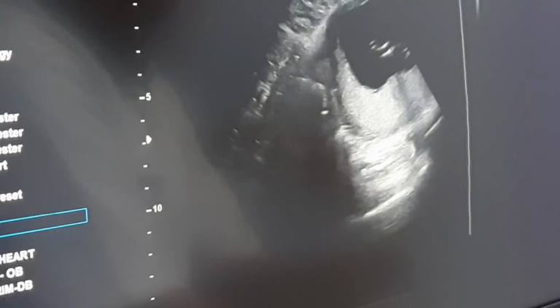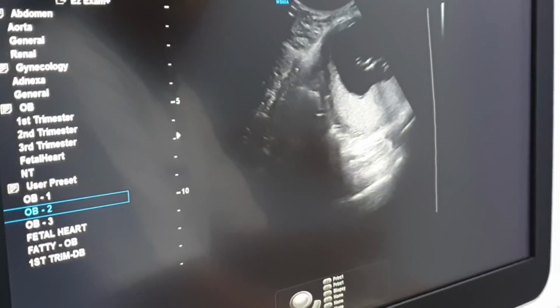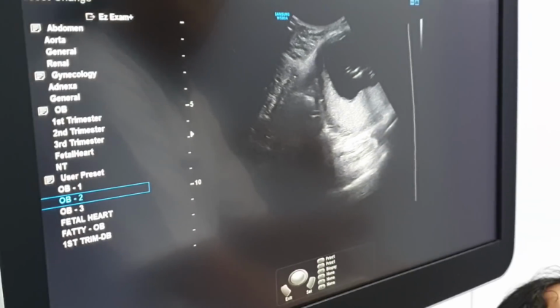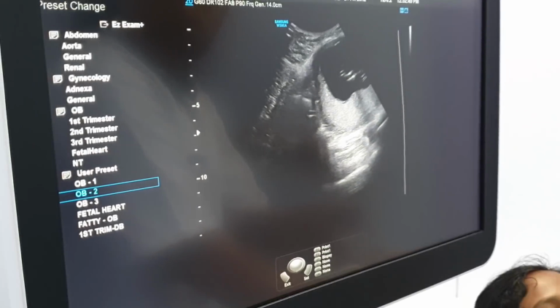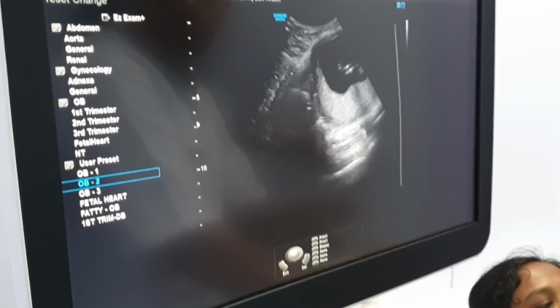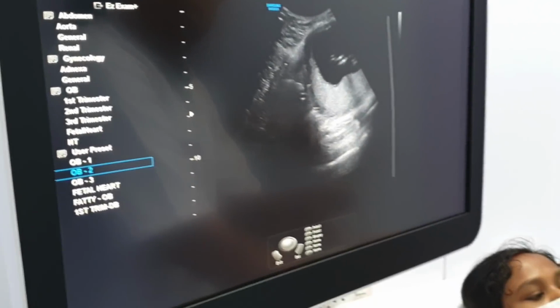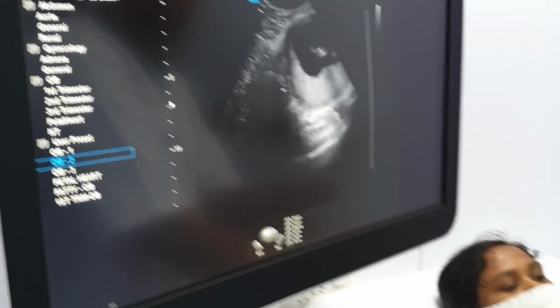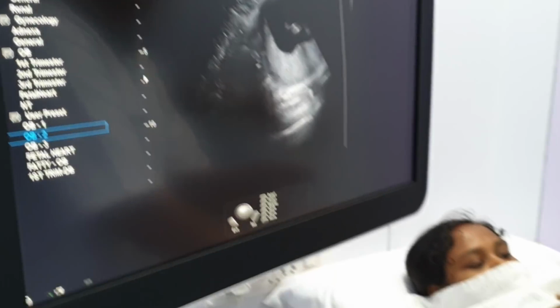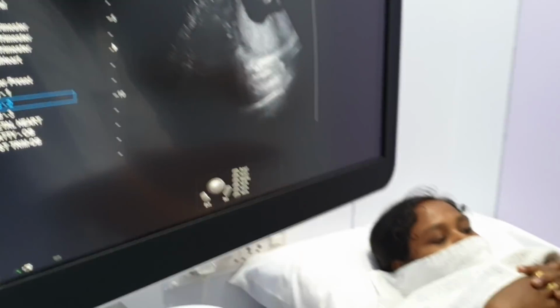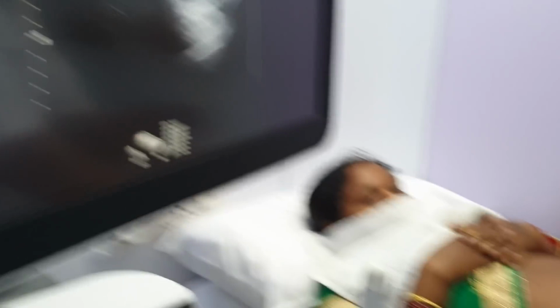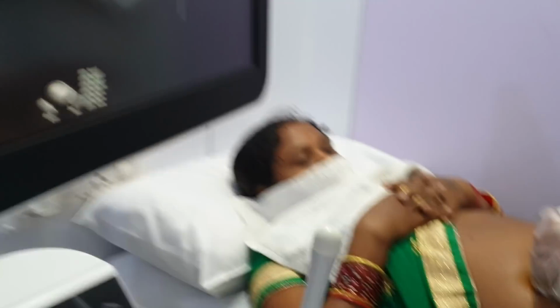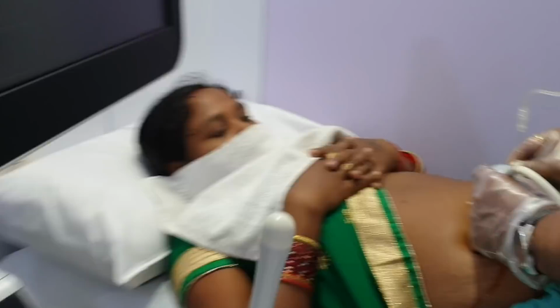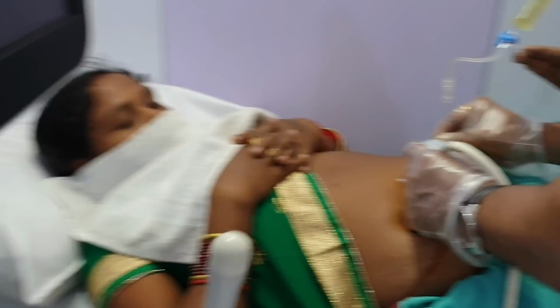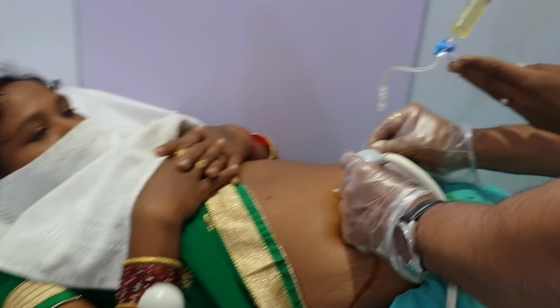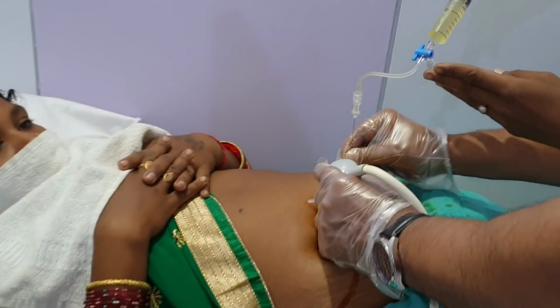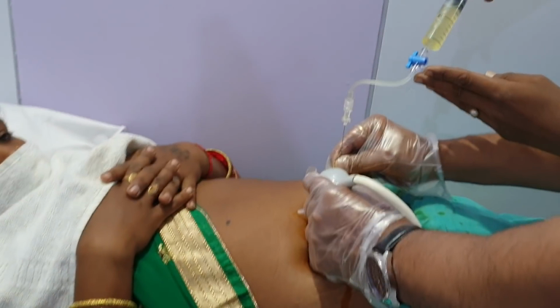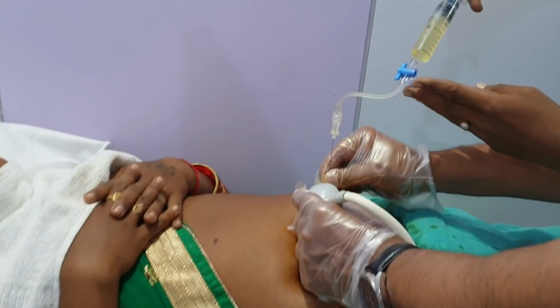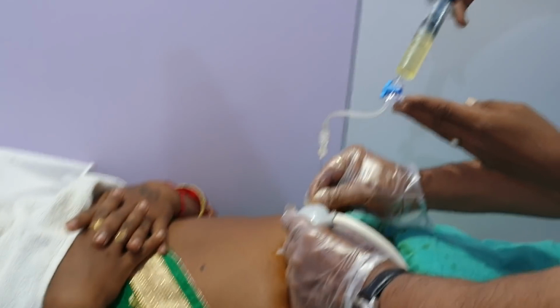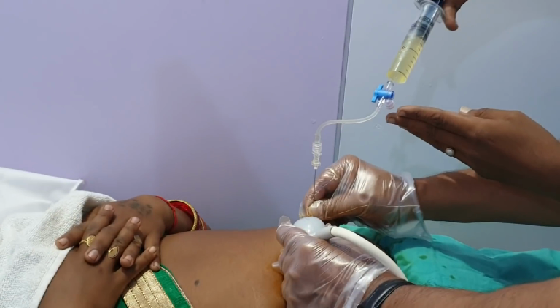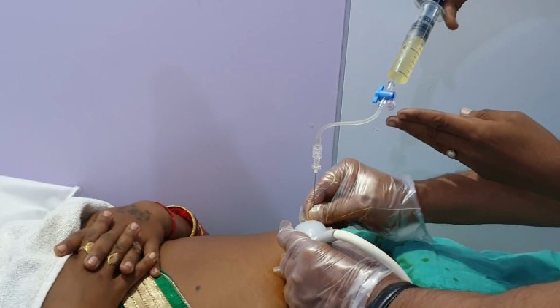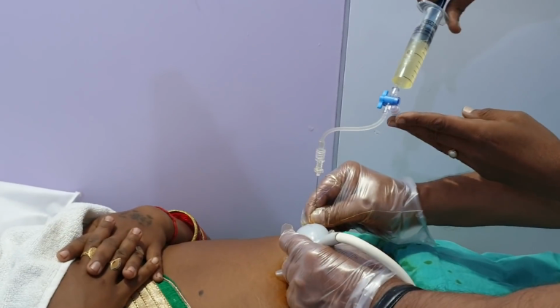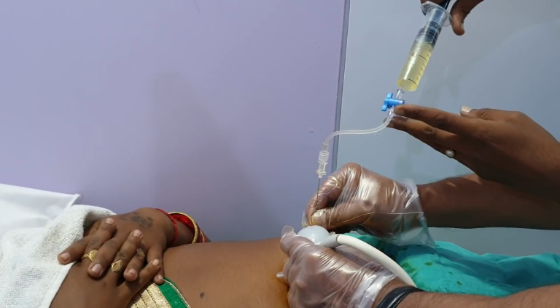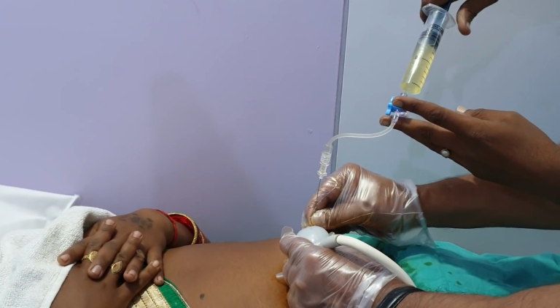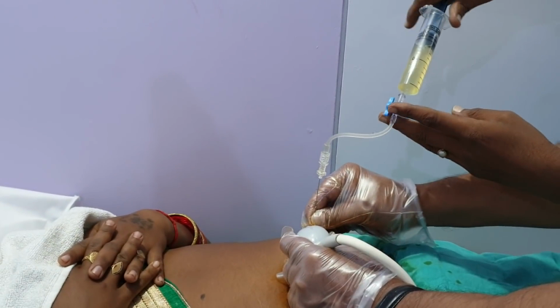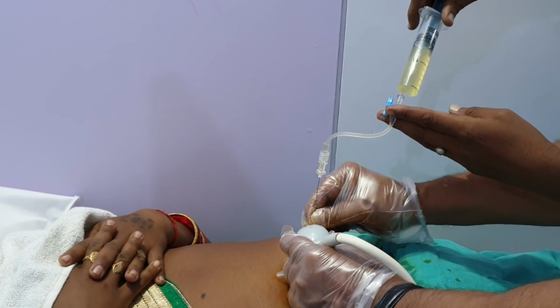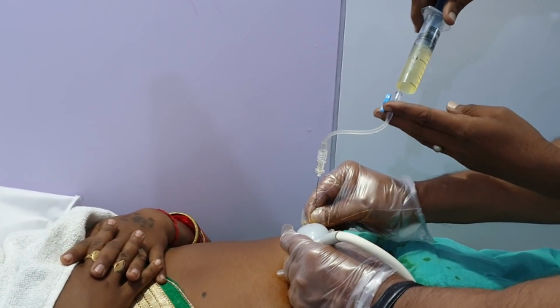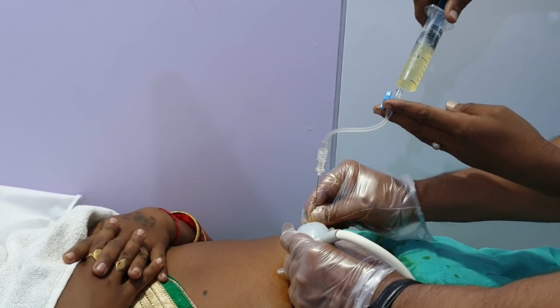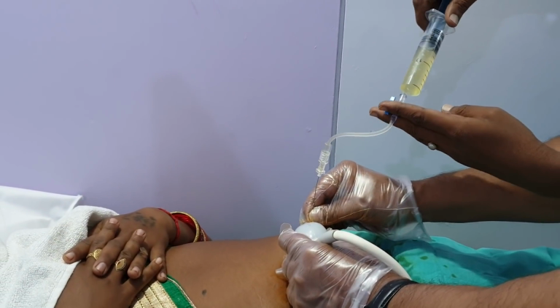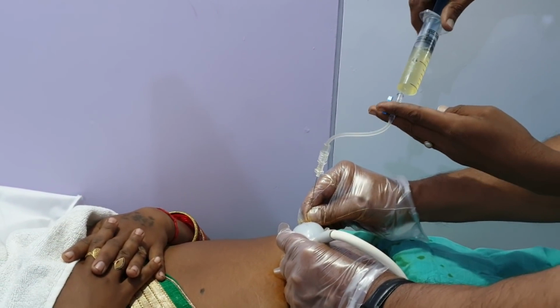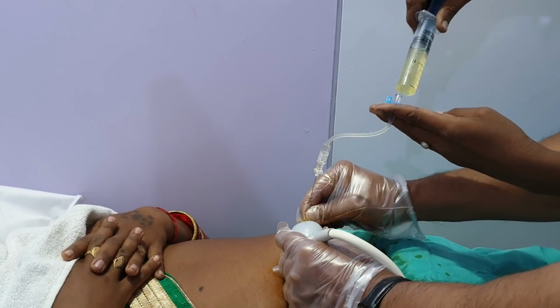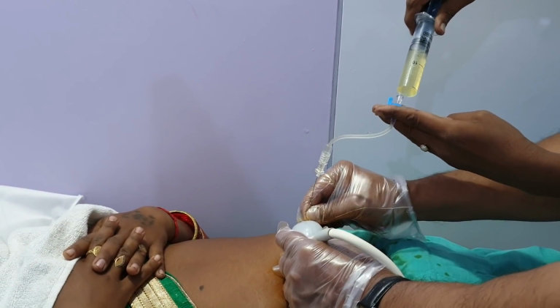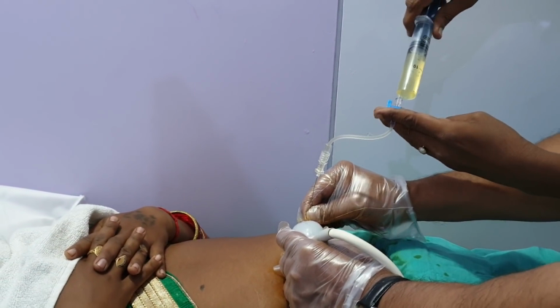This is the liquid I have taken. She has taken it.